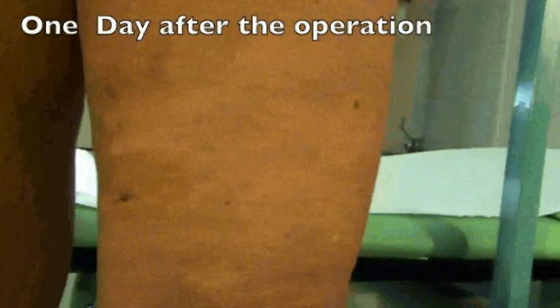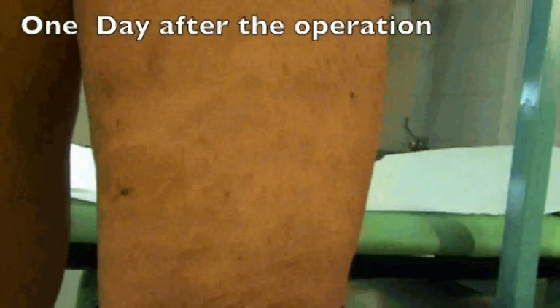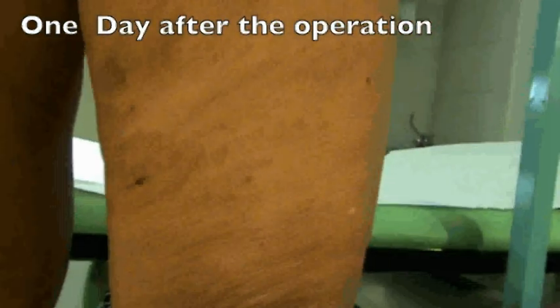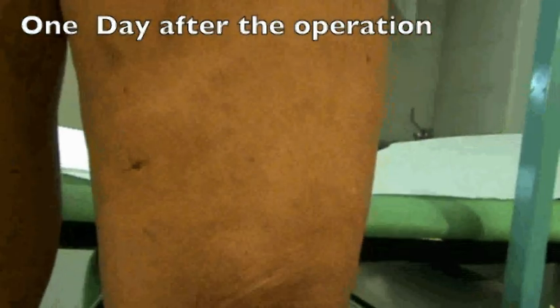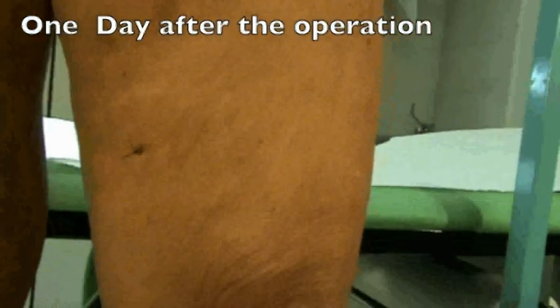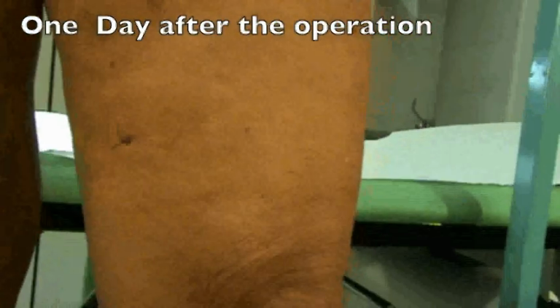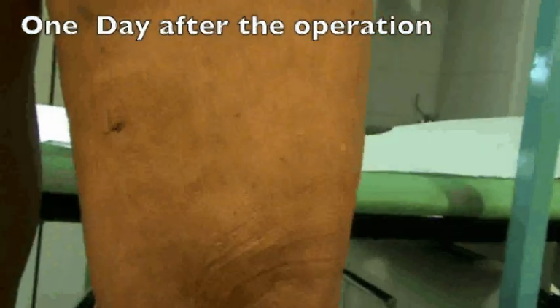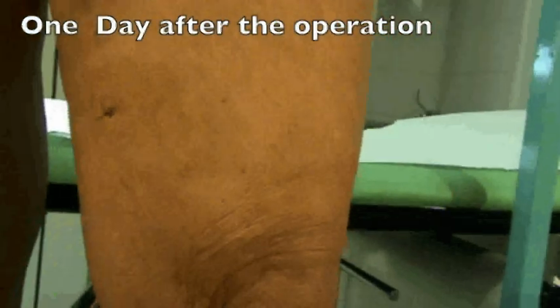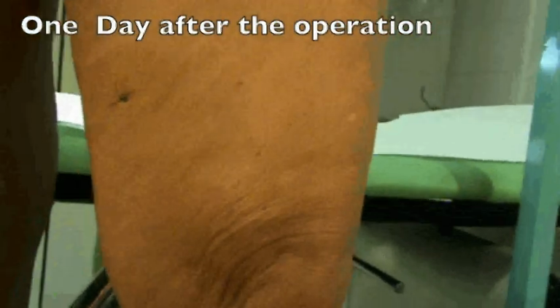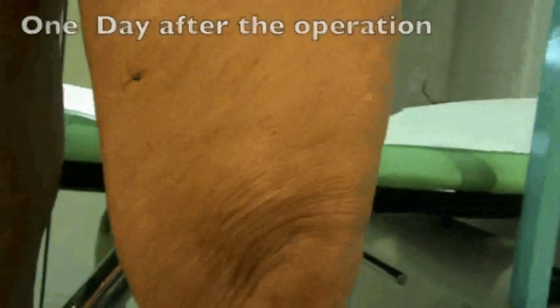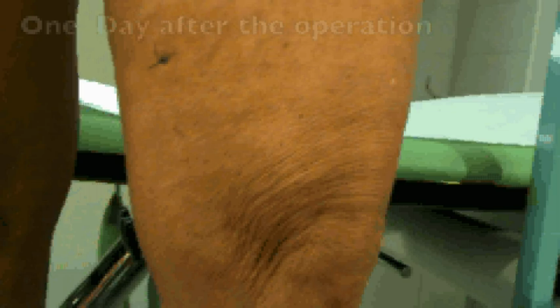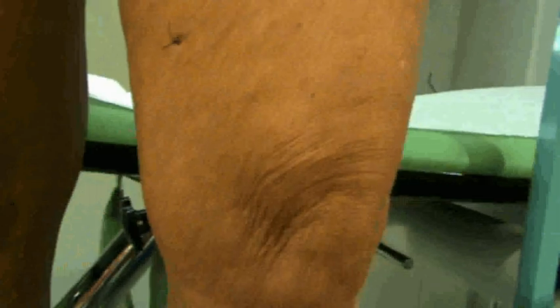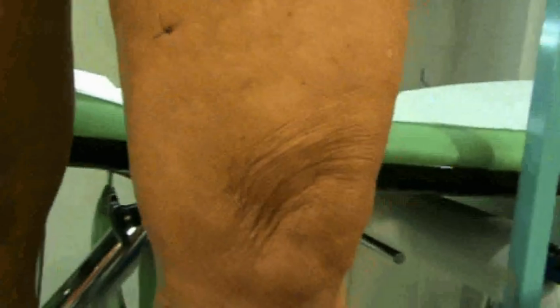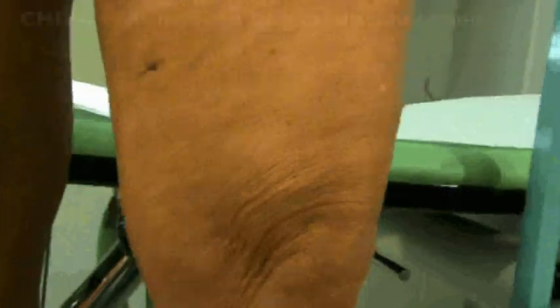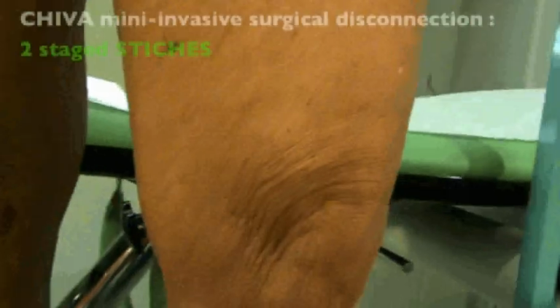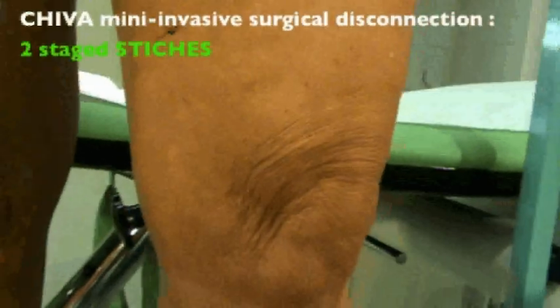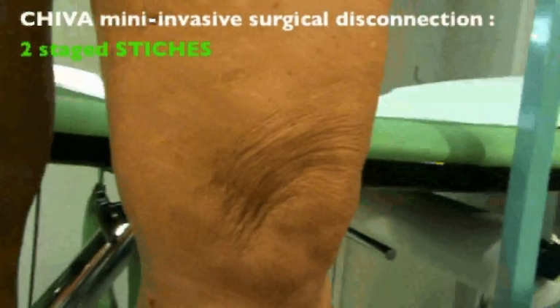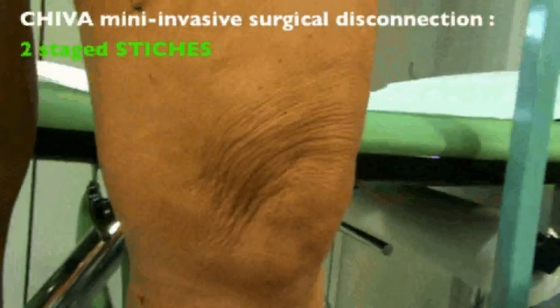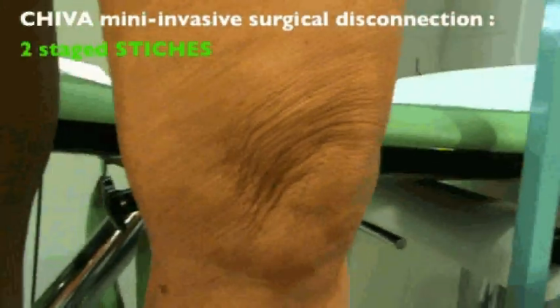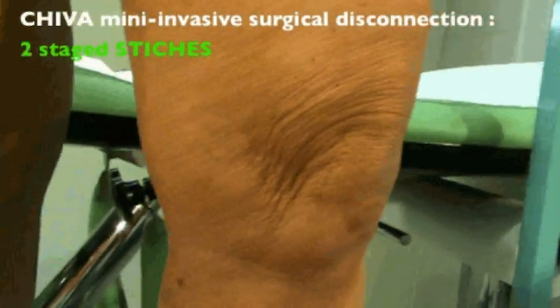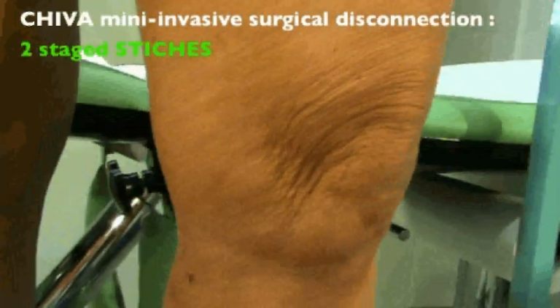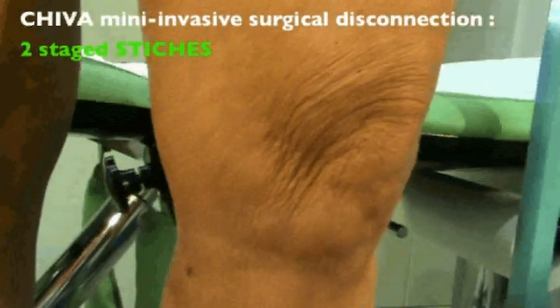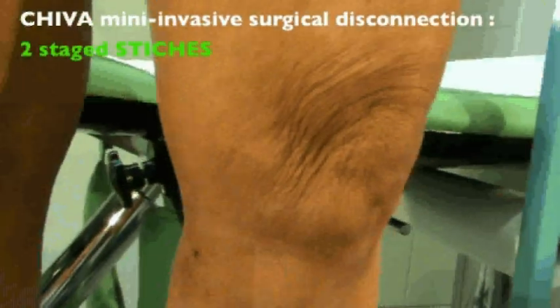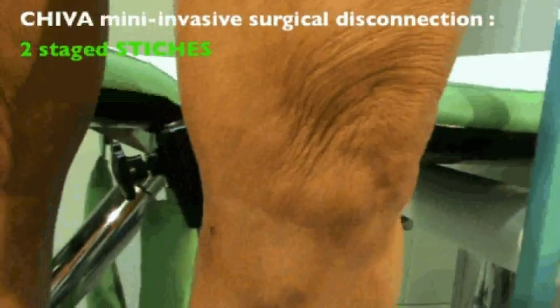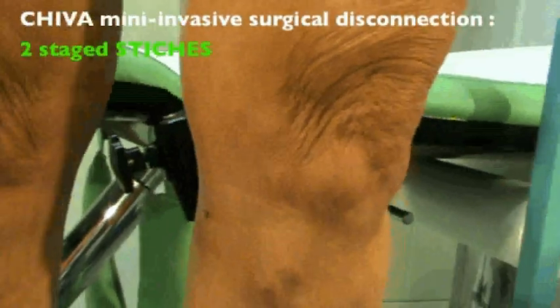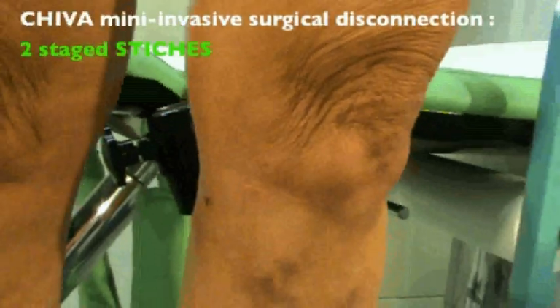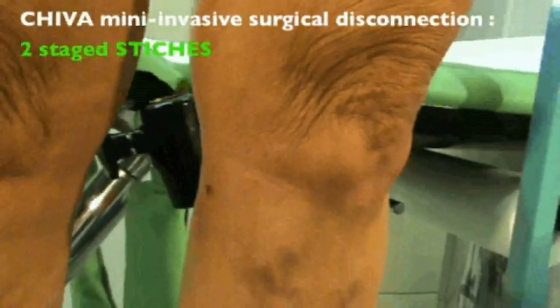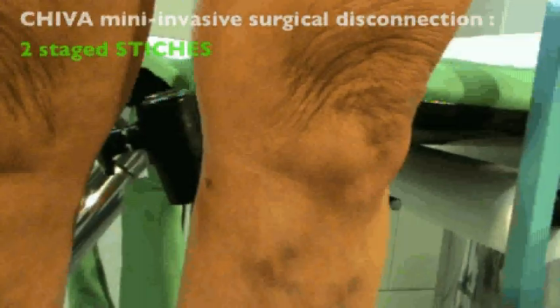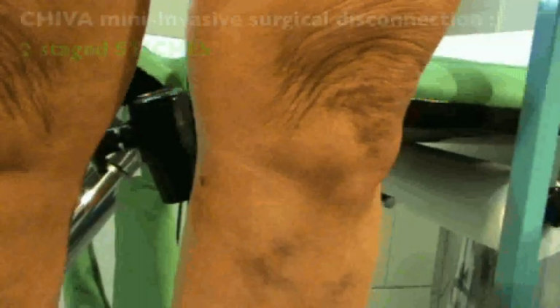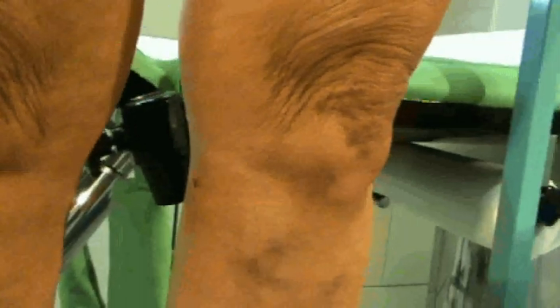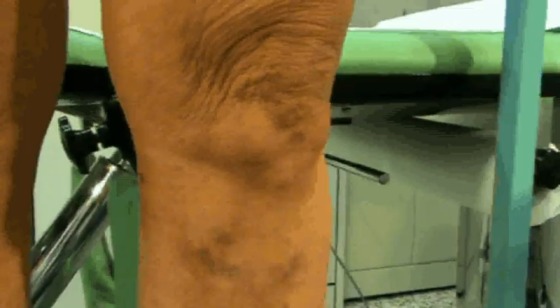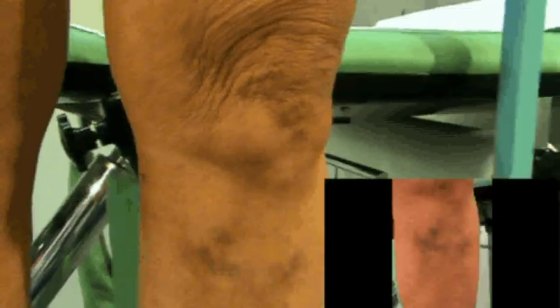One day after the operation, the telangiectasia reduces dramatically.